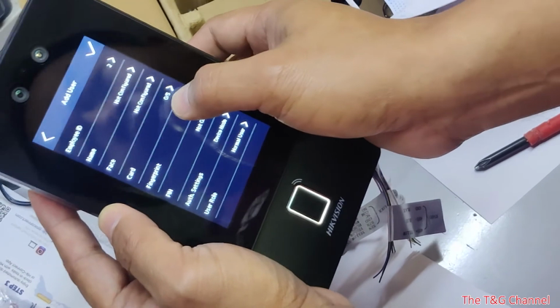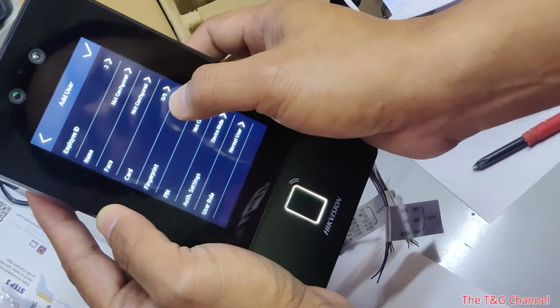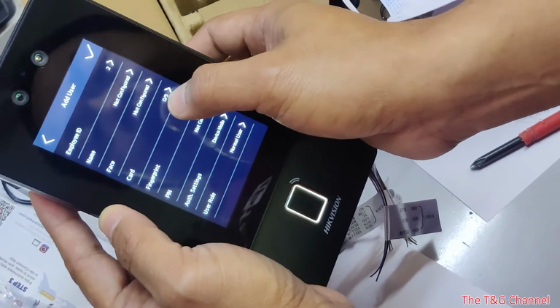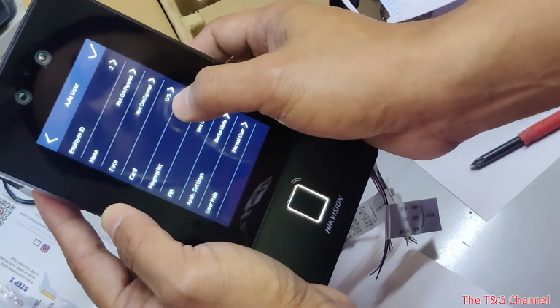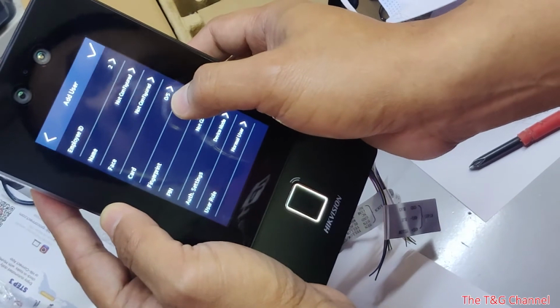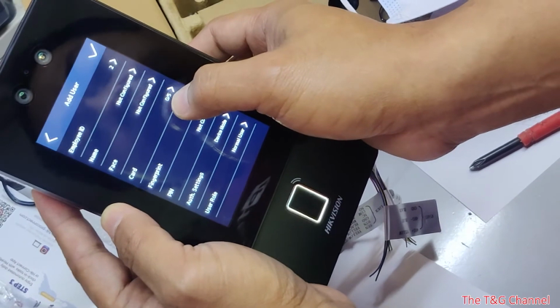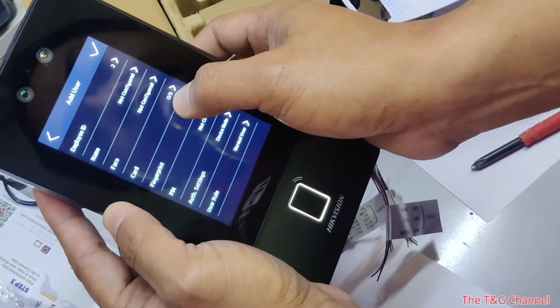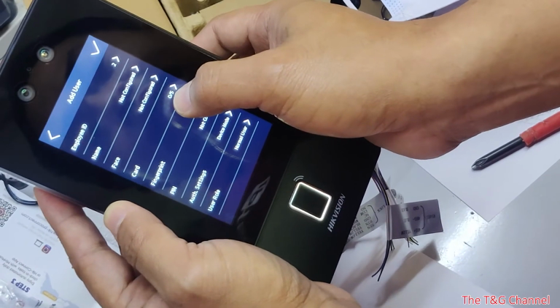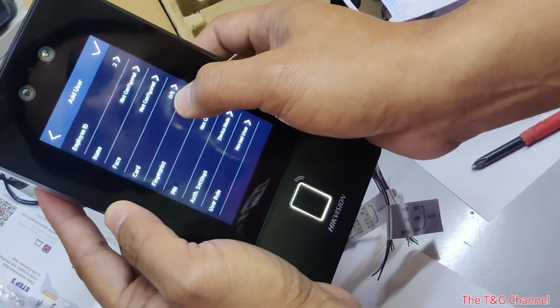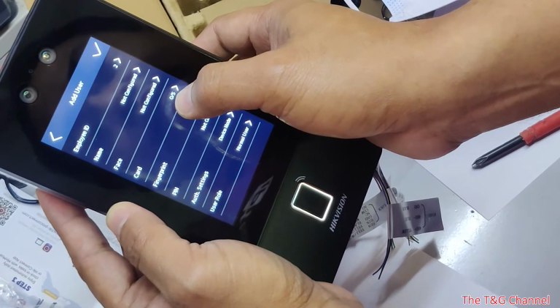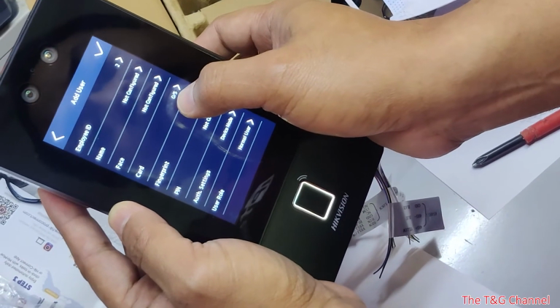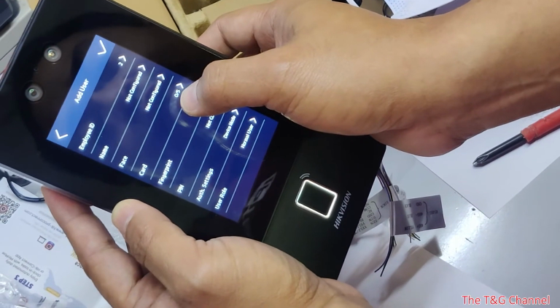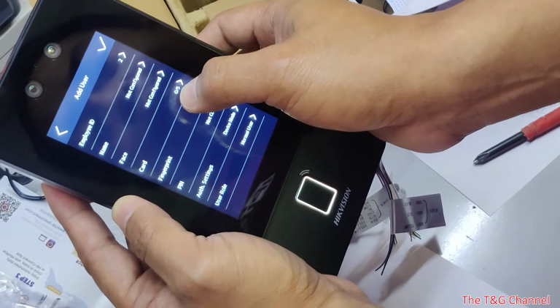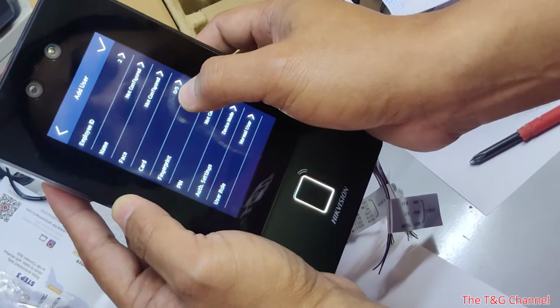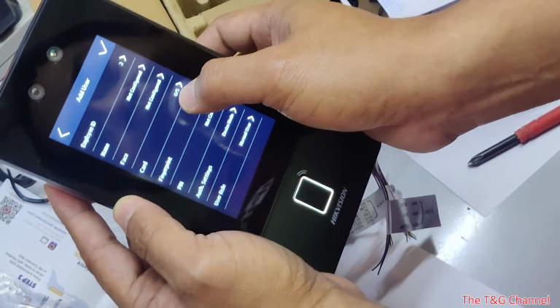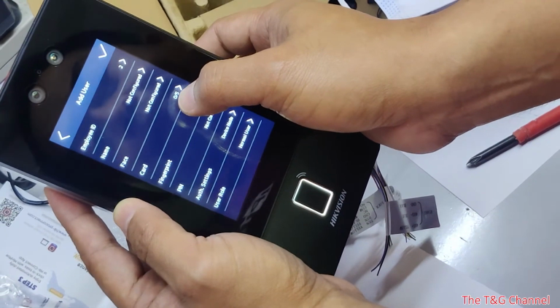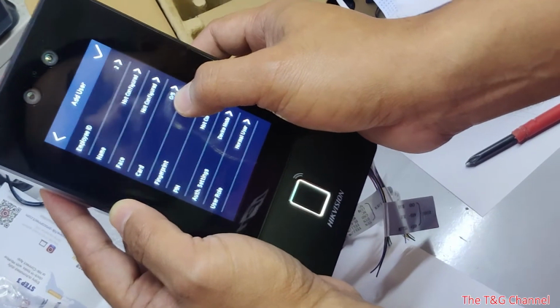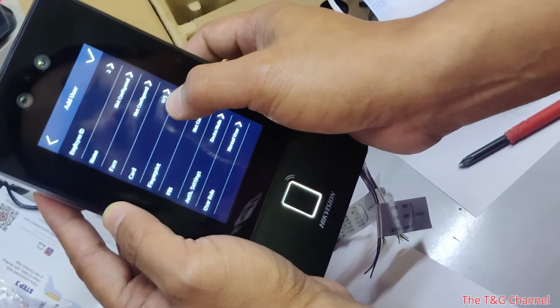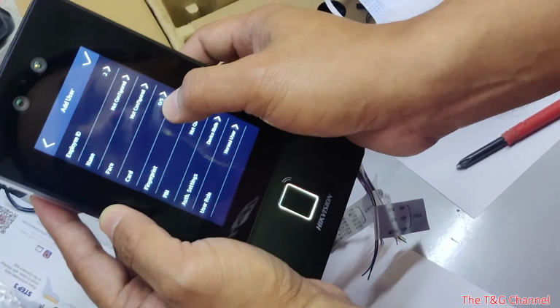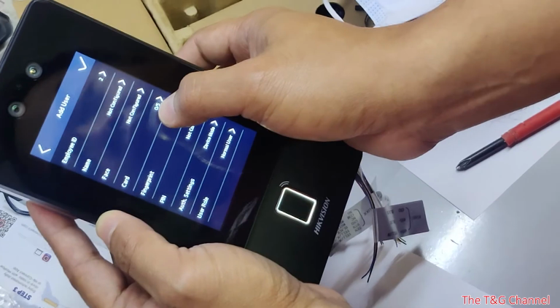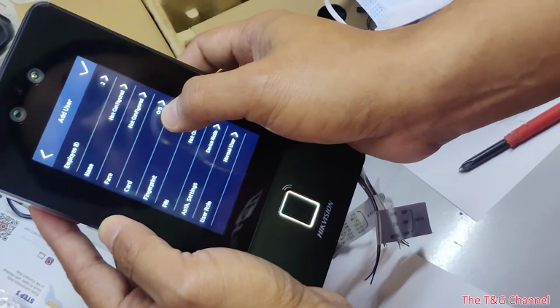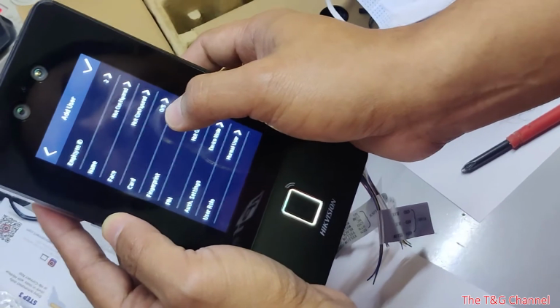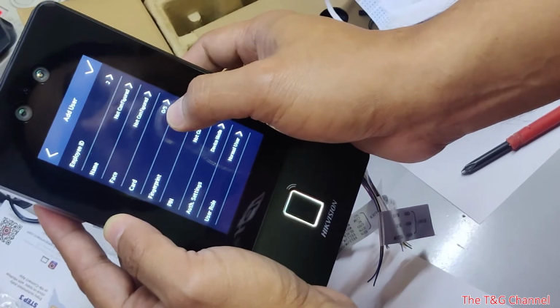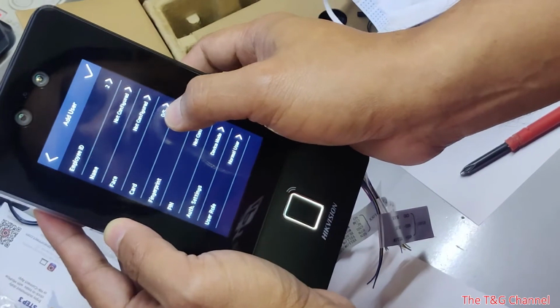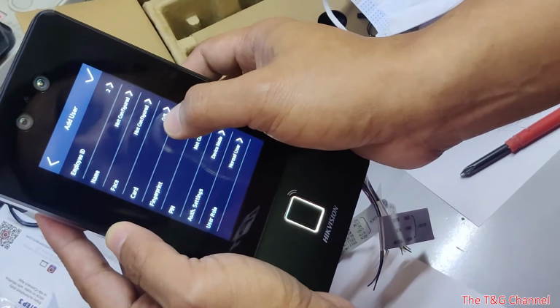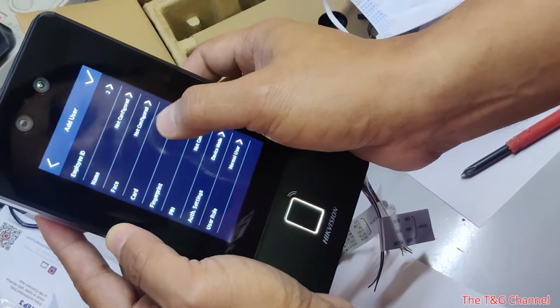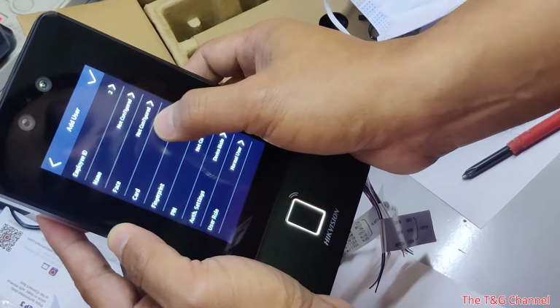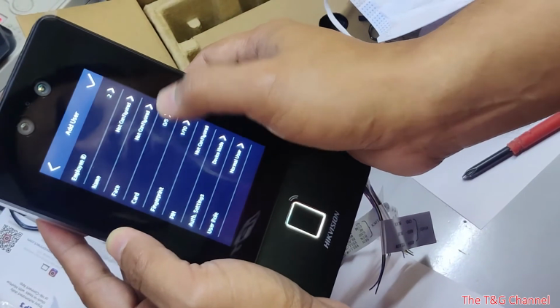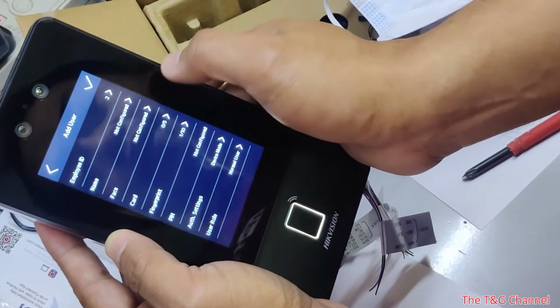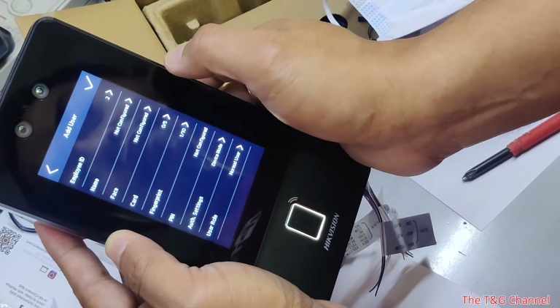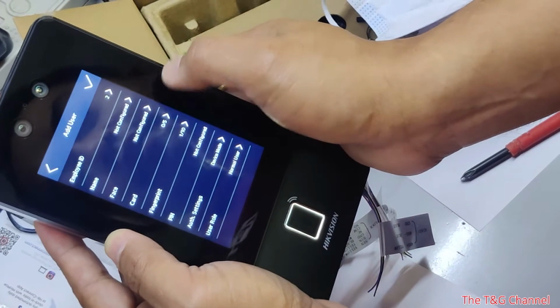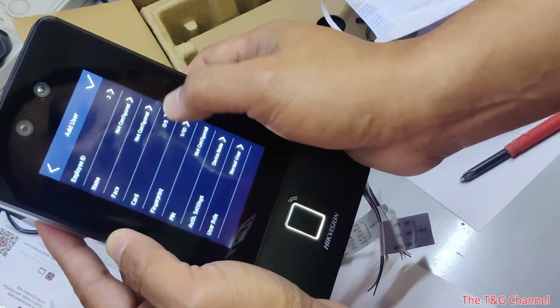You can also enroll up to 5 cards for the user. Let's see the card options.